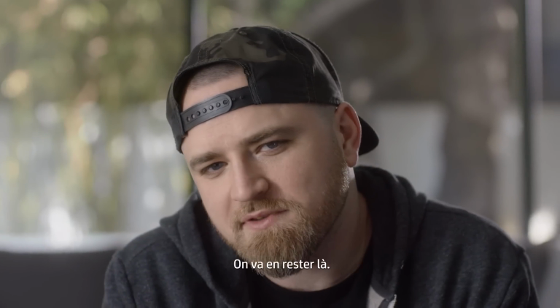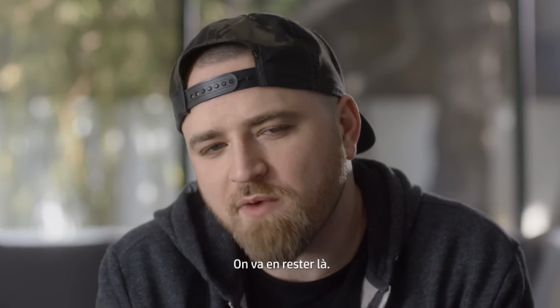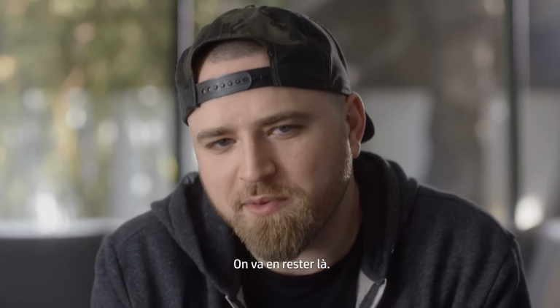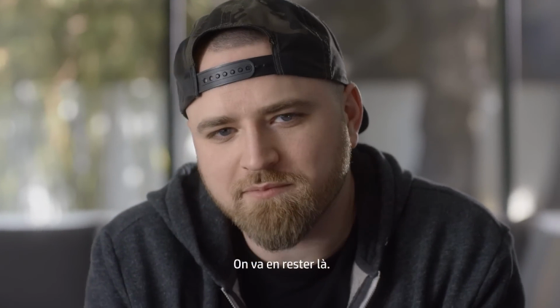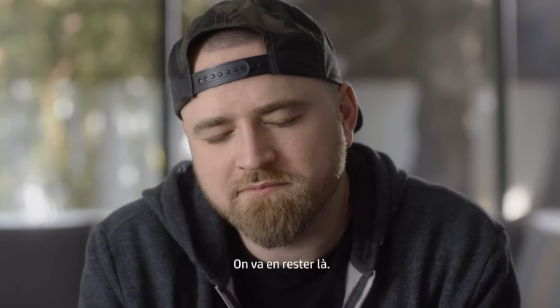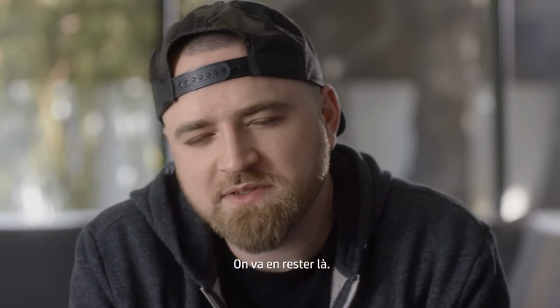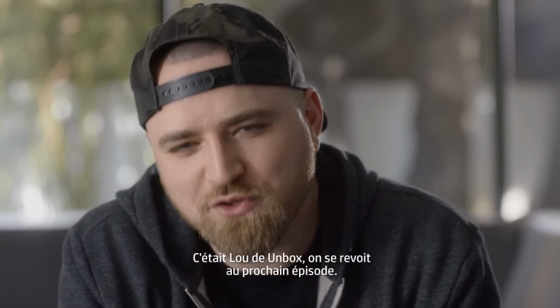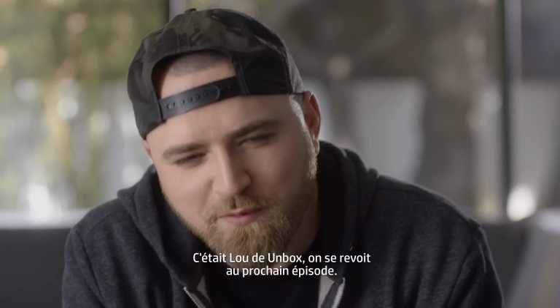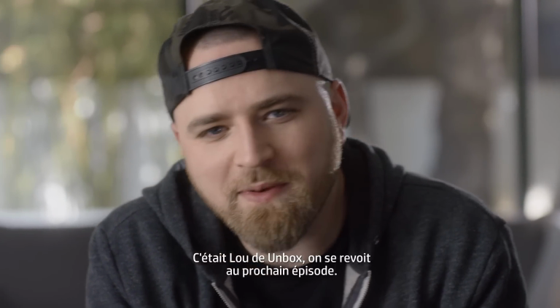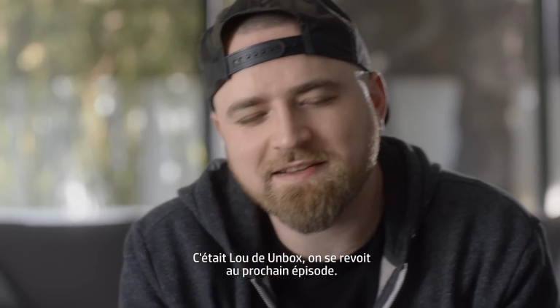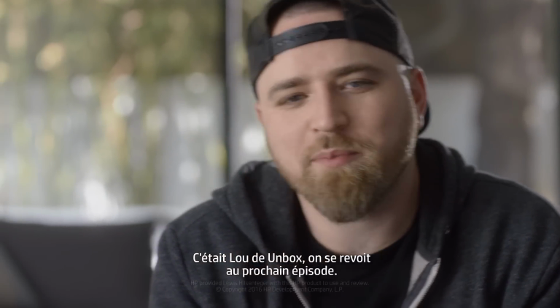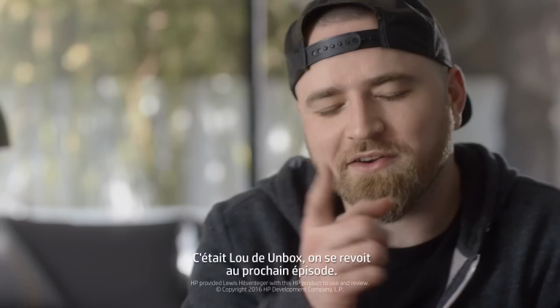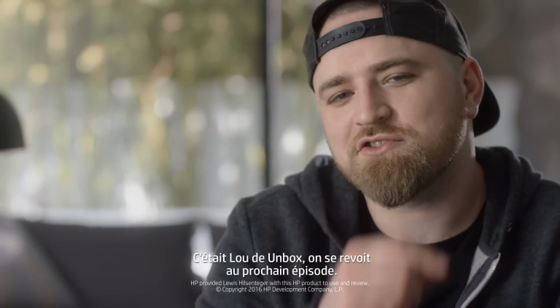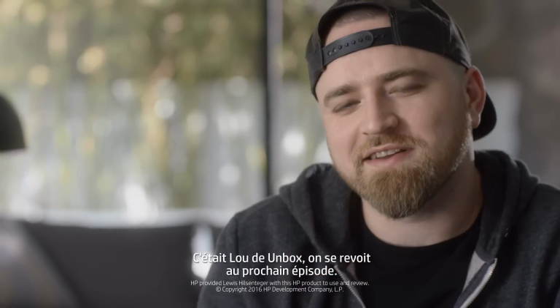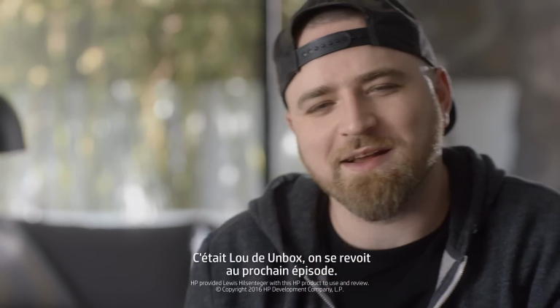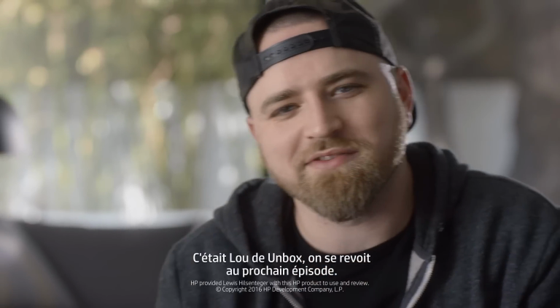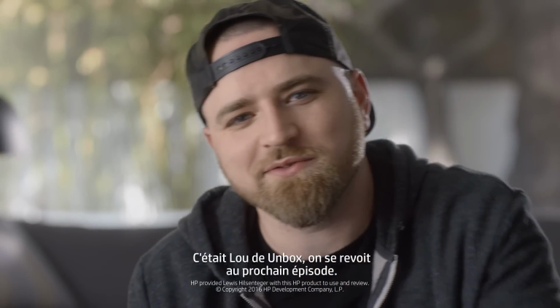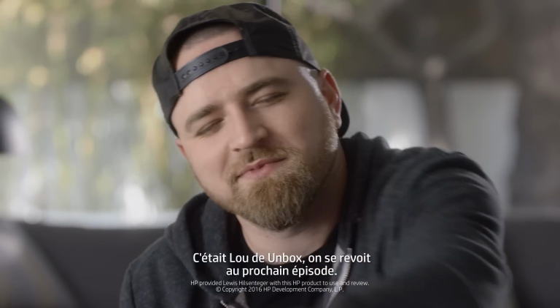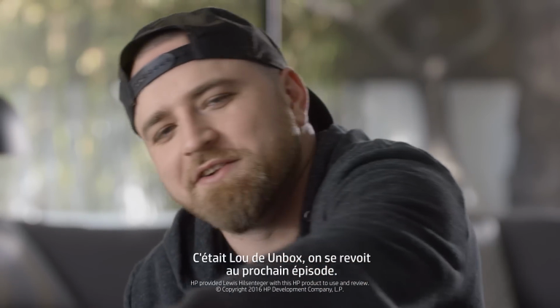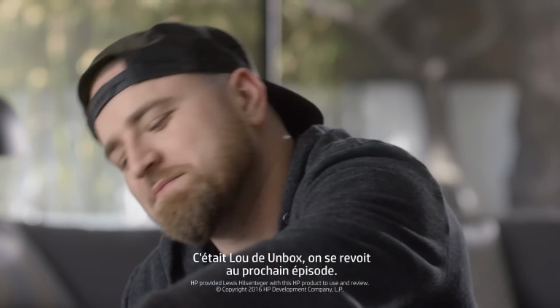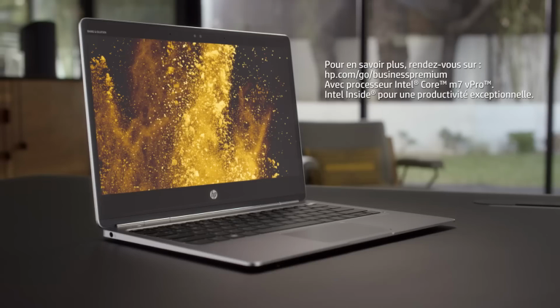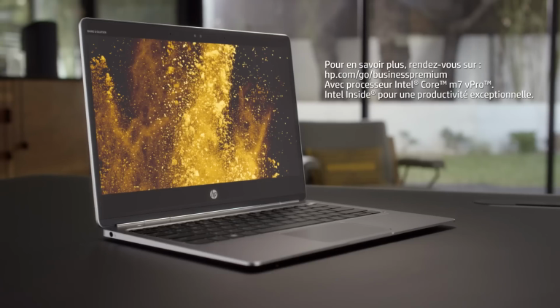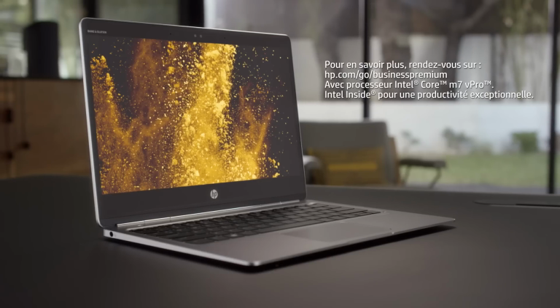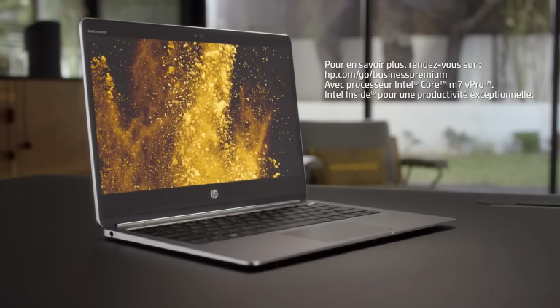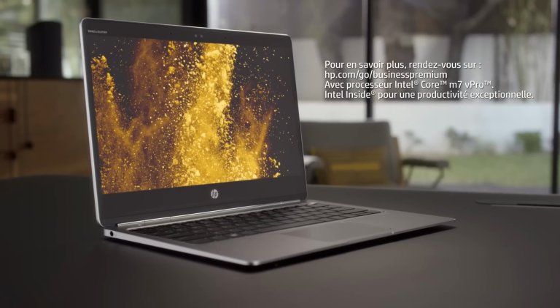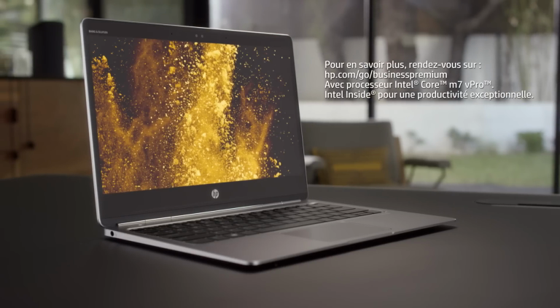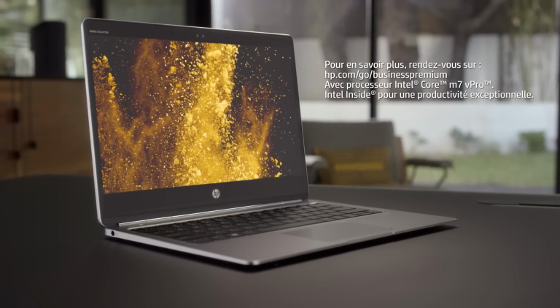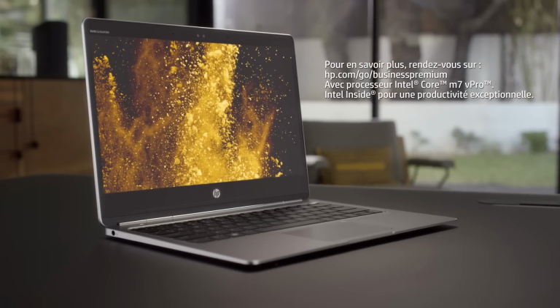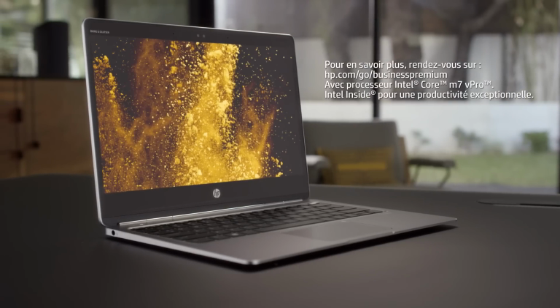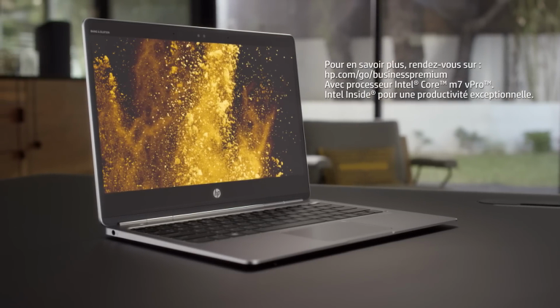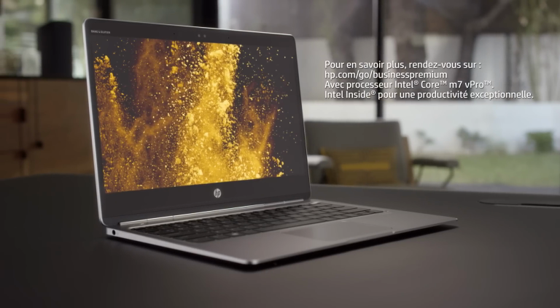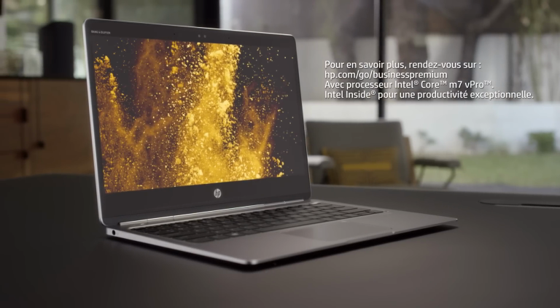Let's wrap it up. It's Lou from Unbox Therapy and I'll catch you on the next episode. Later — powered by Intel Core M7 vPro processor.